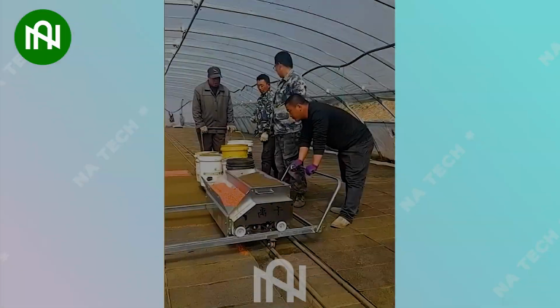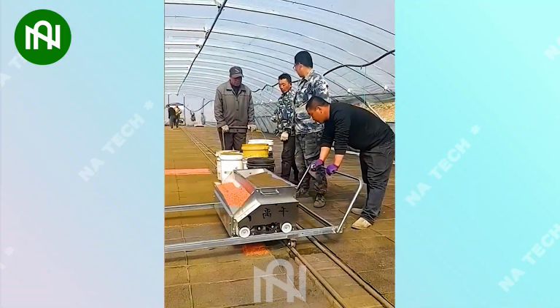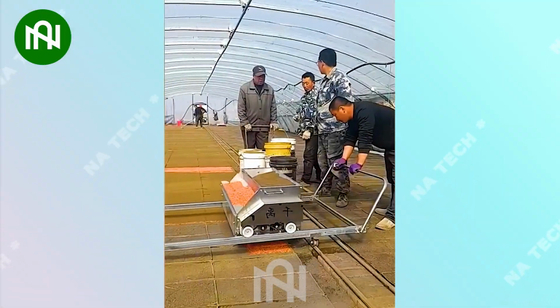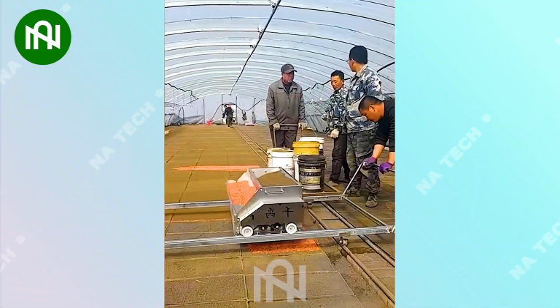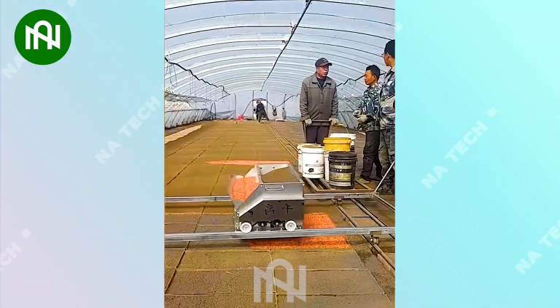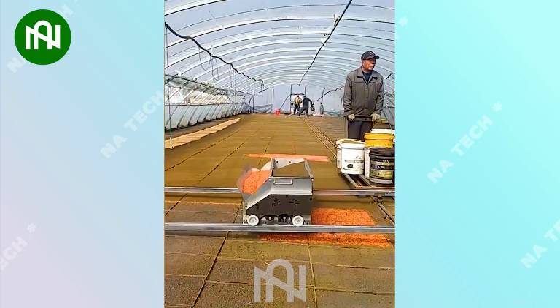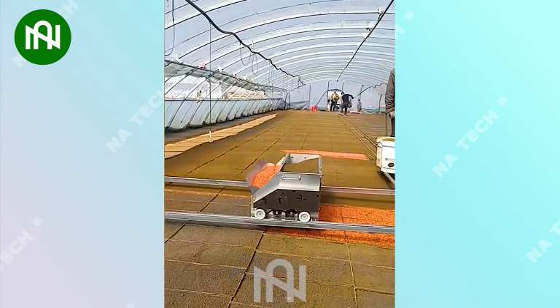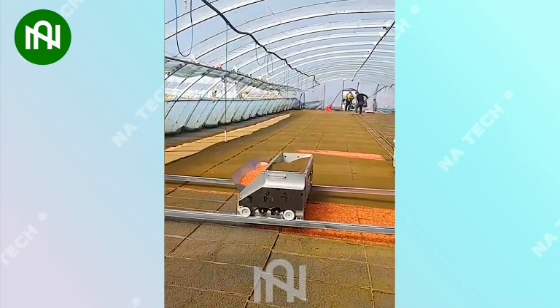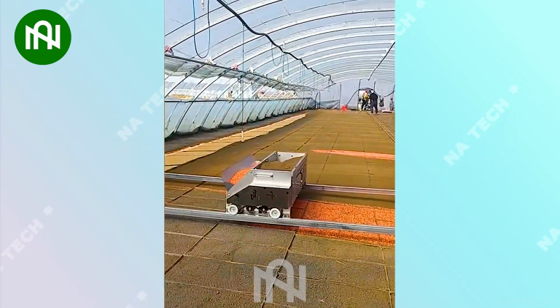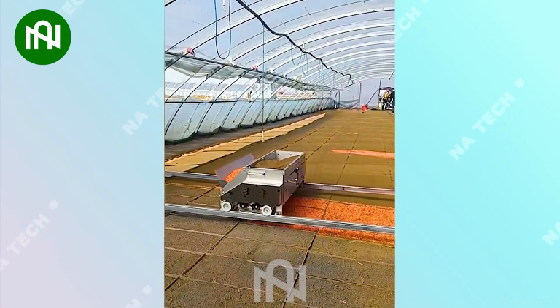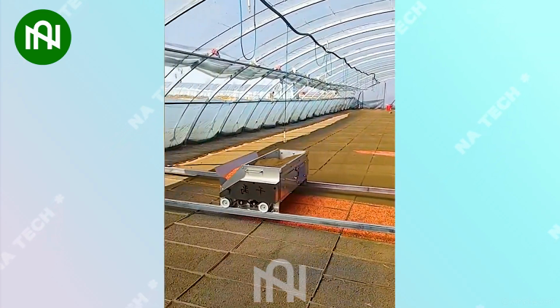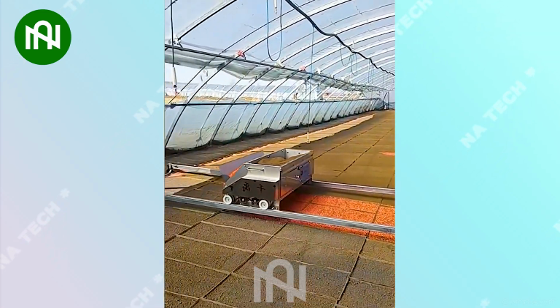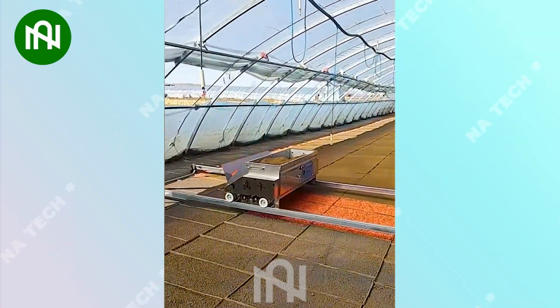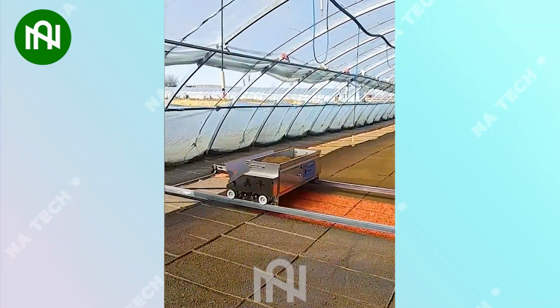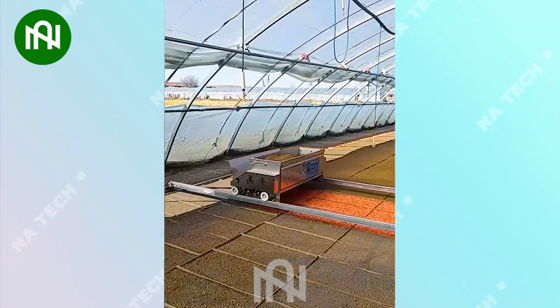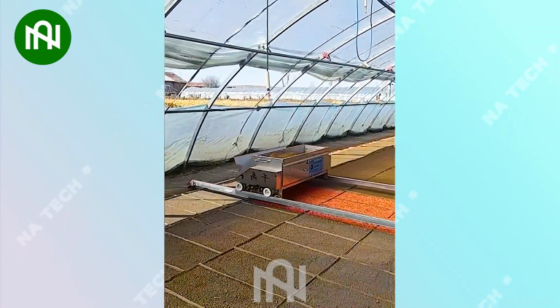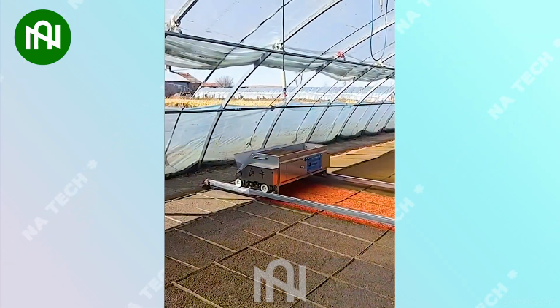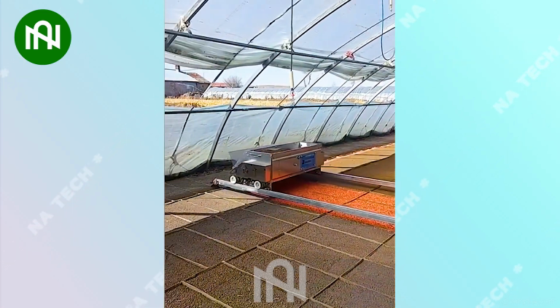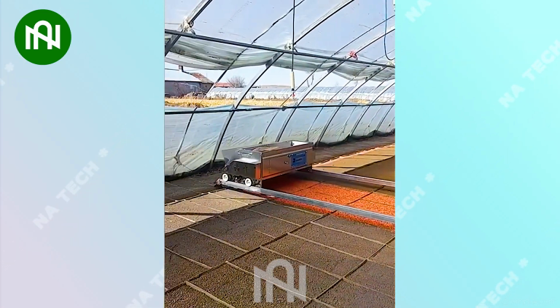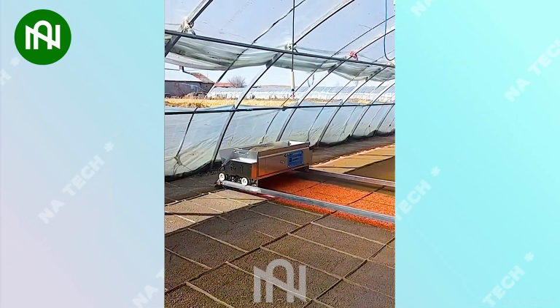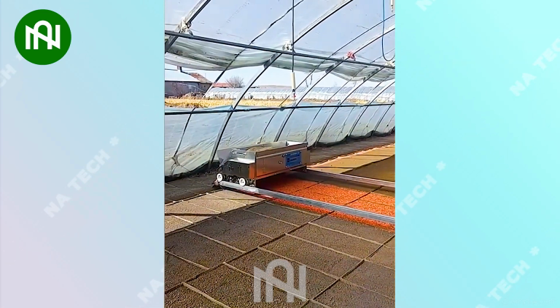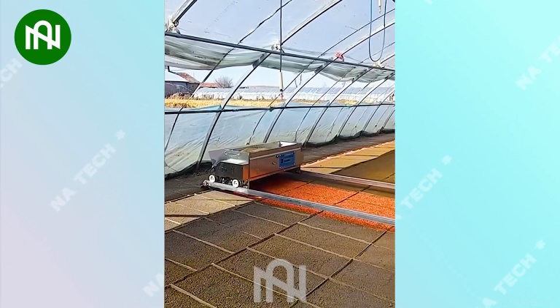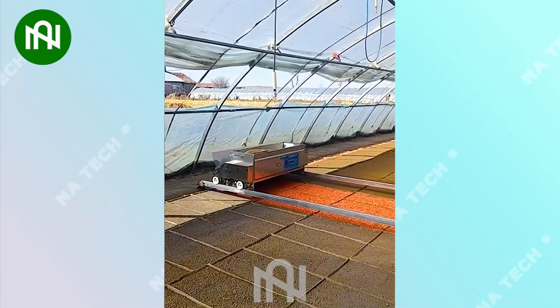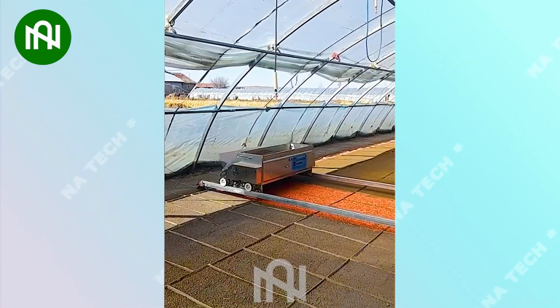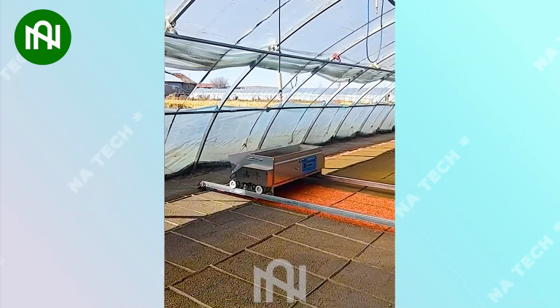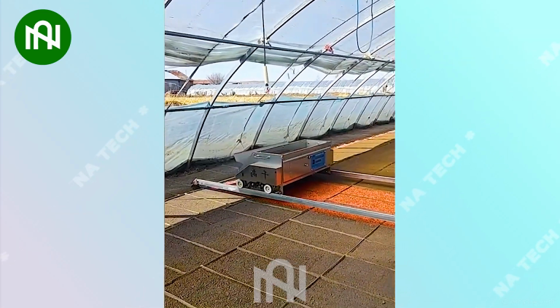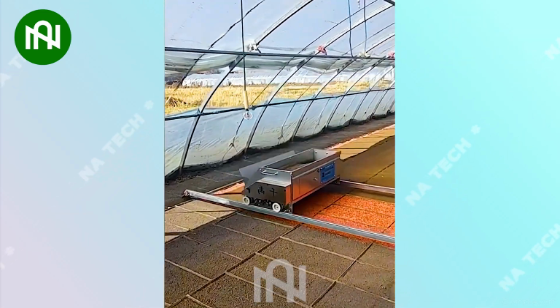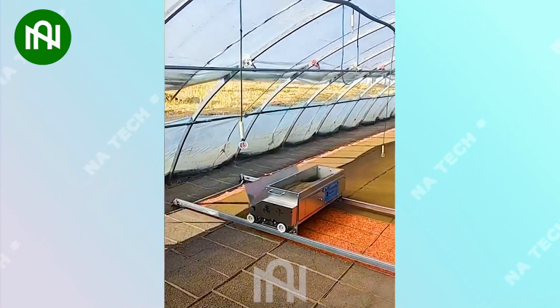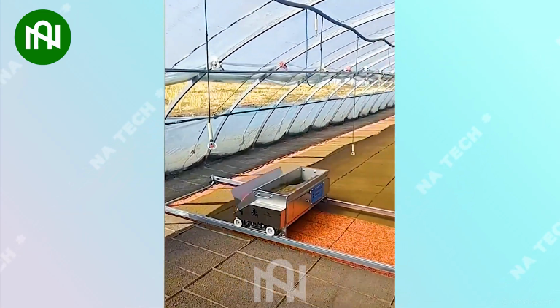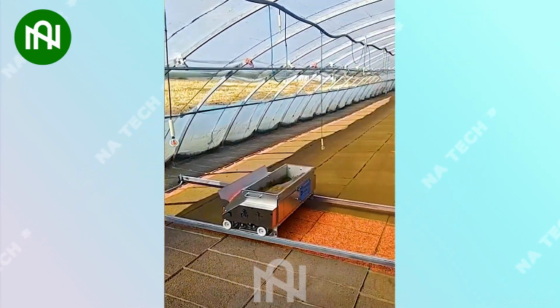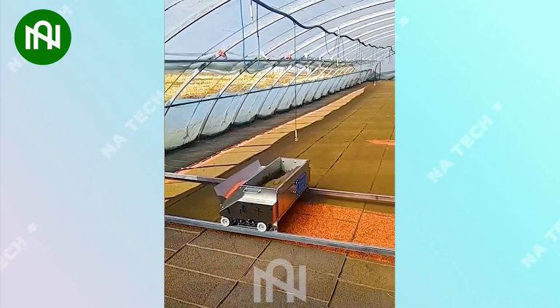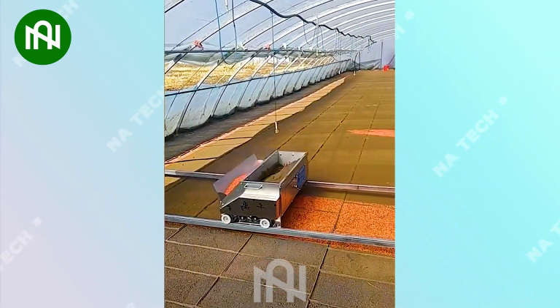Planting and fertilizing are done immediately when farmers use this machine.